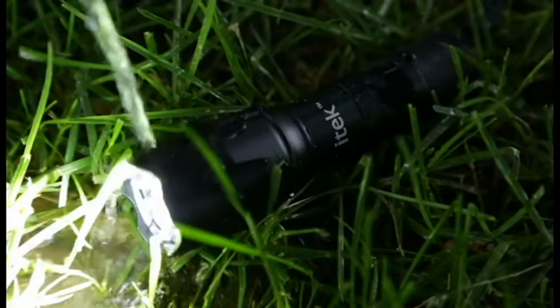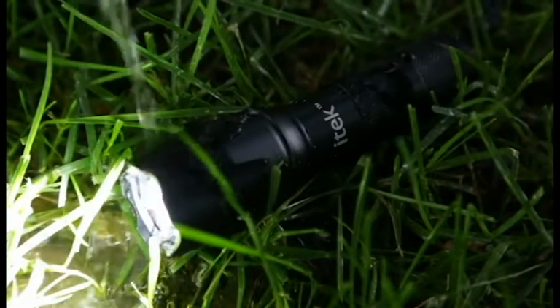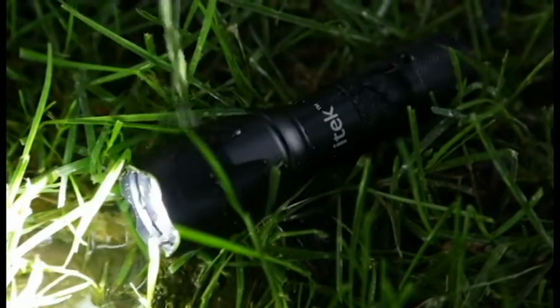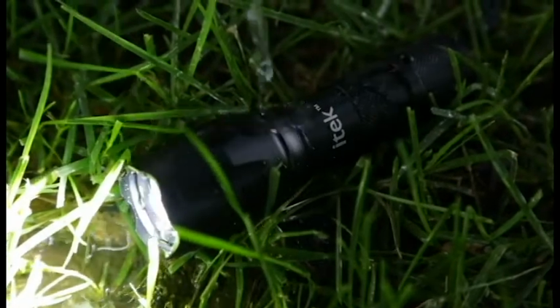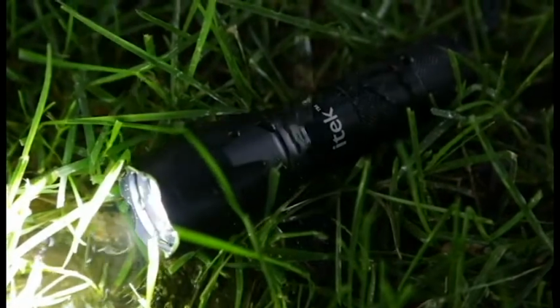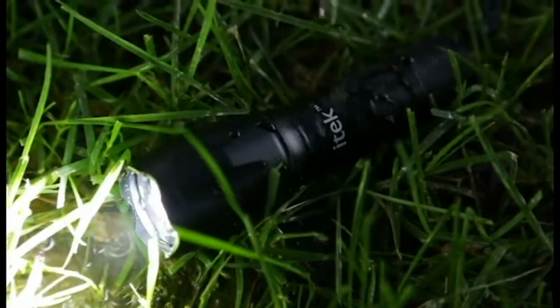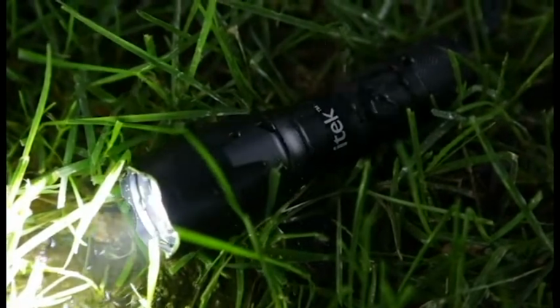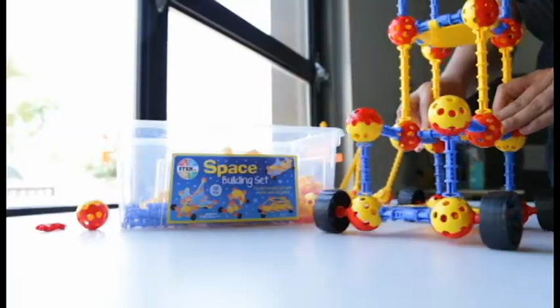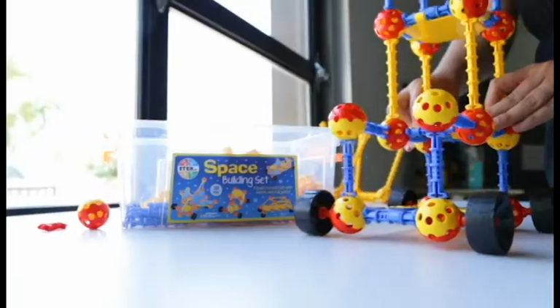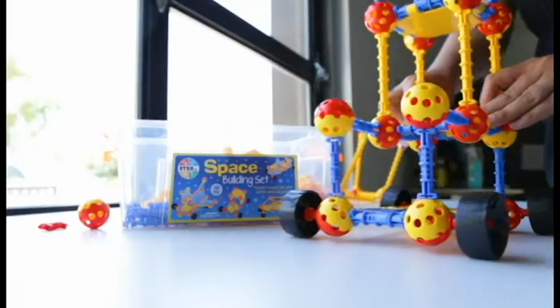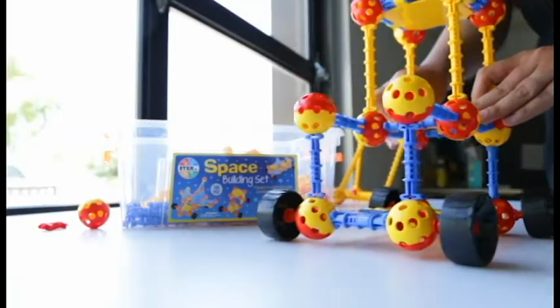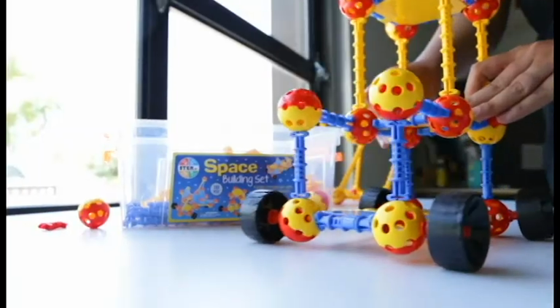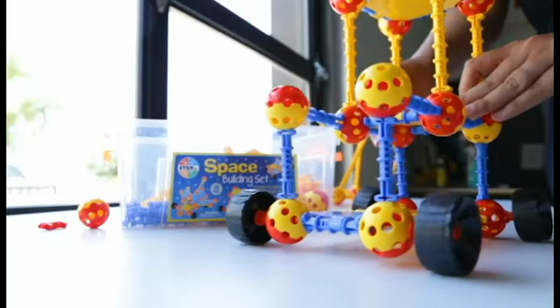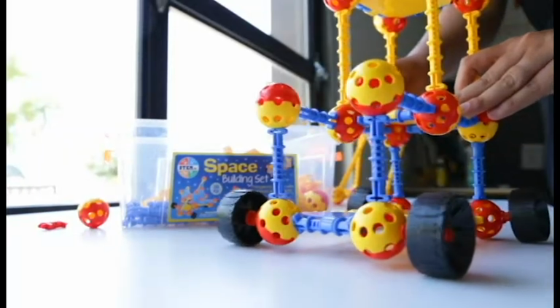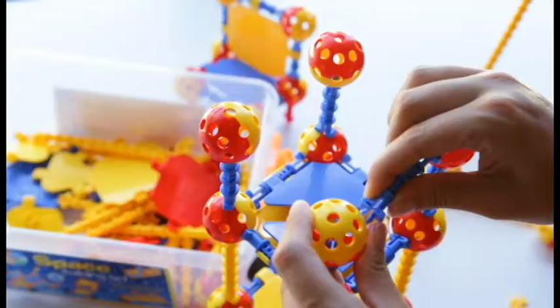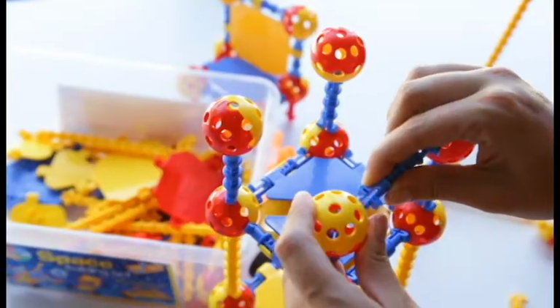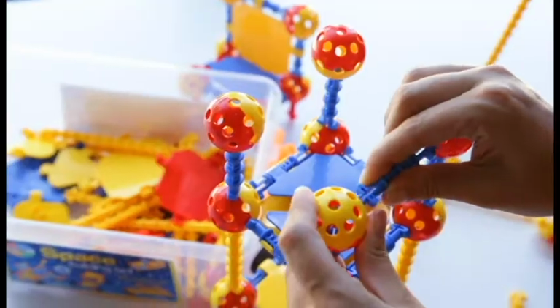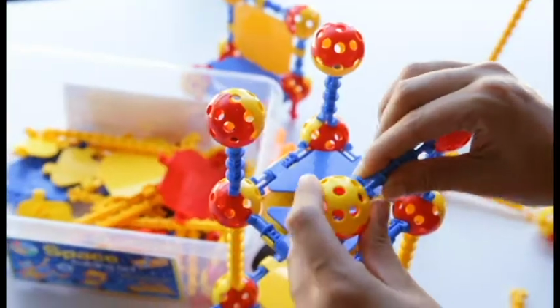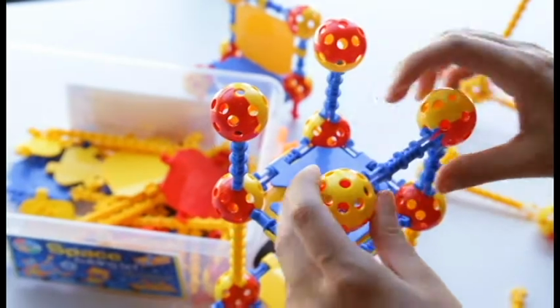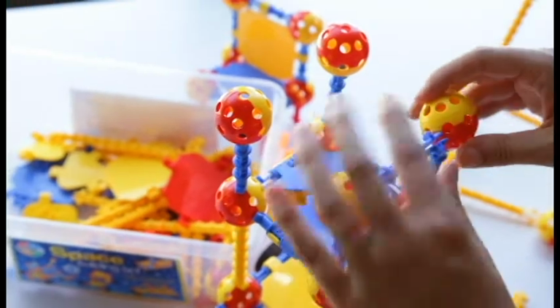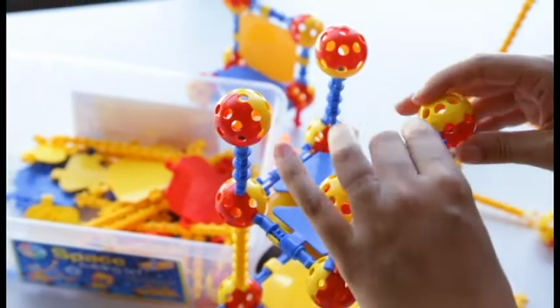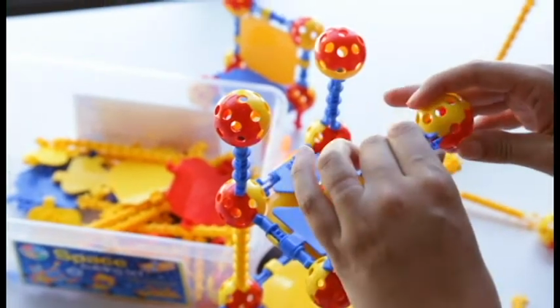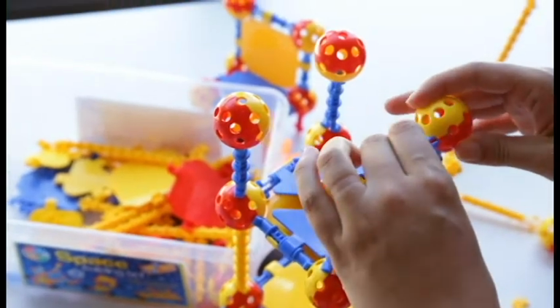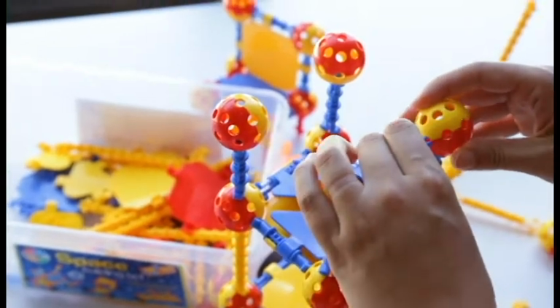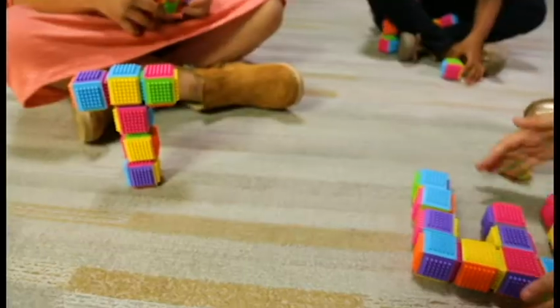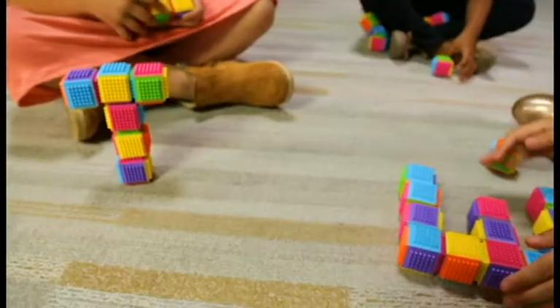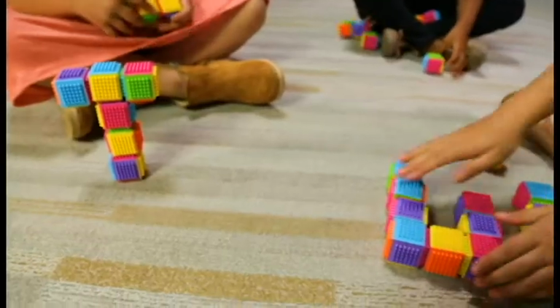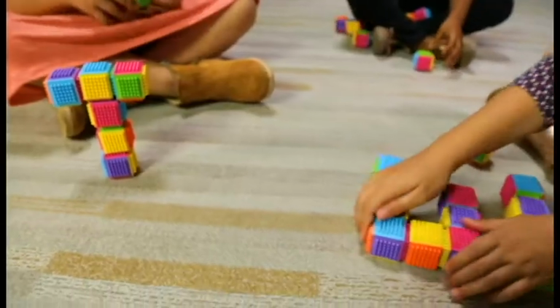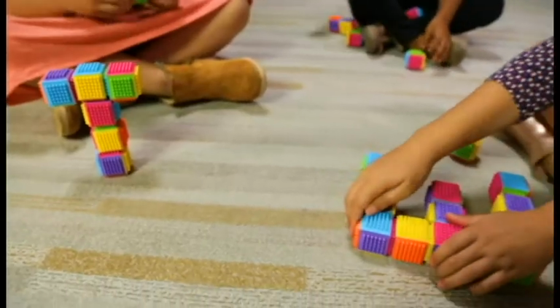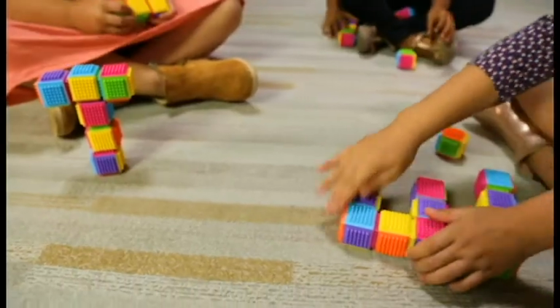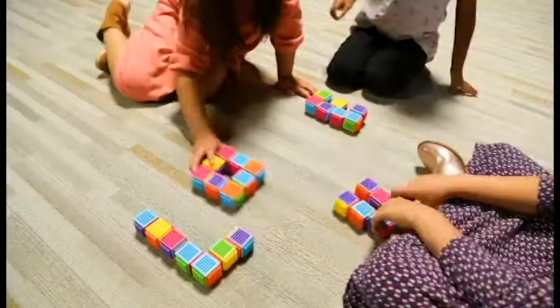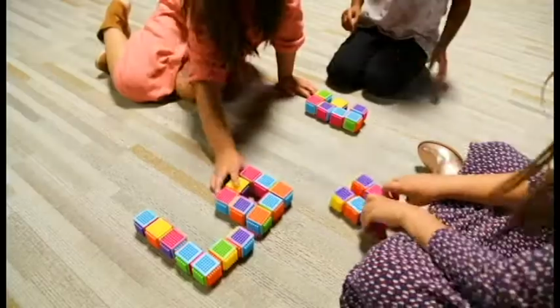Looking for gifts for the kids? Snag a space building set for your beginner engineer, or grab some build-up blocks for never-ending family fun.